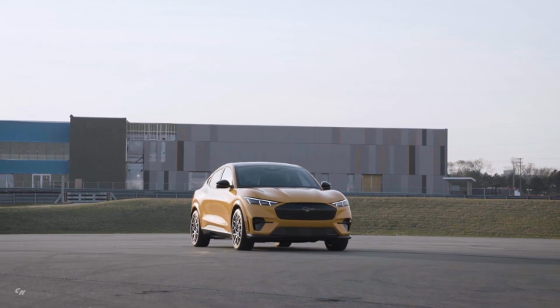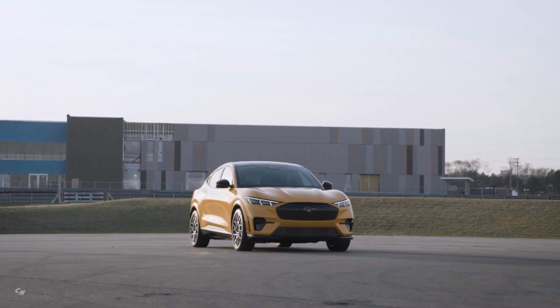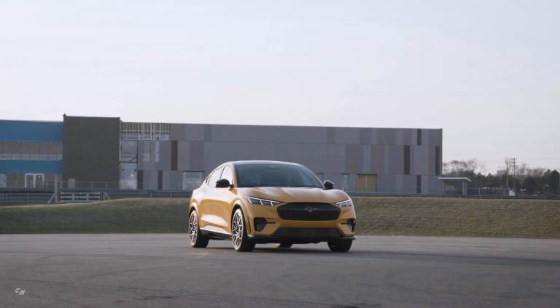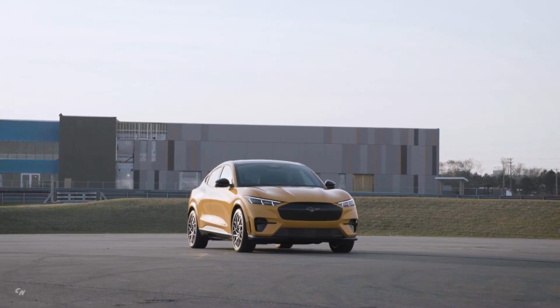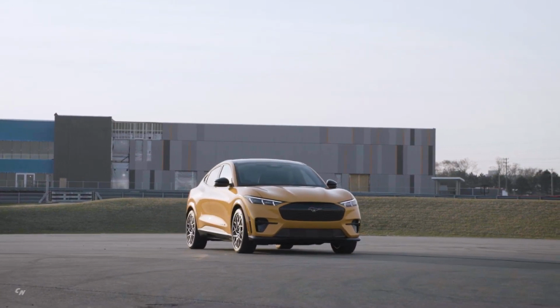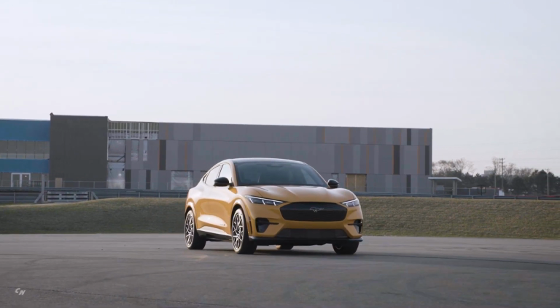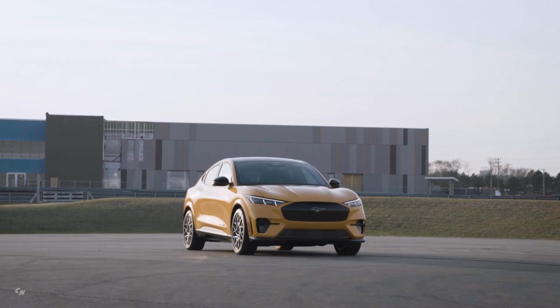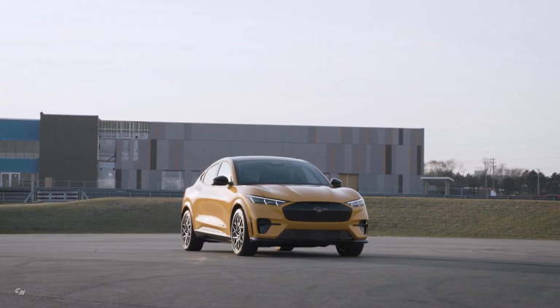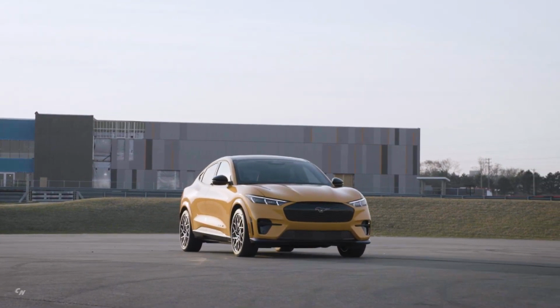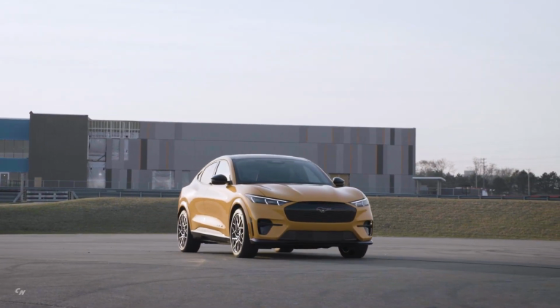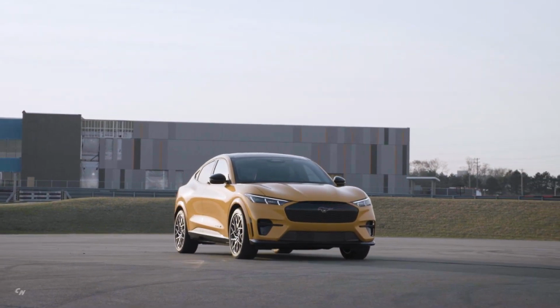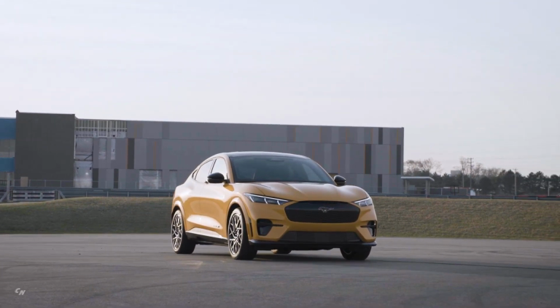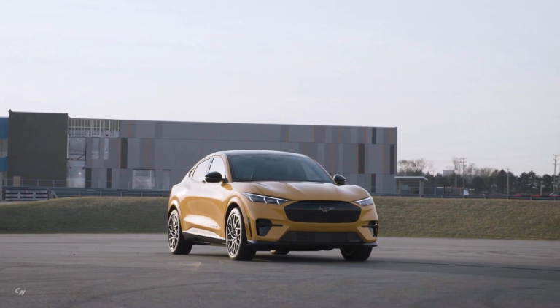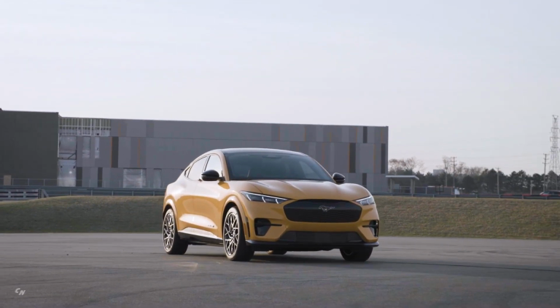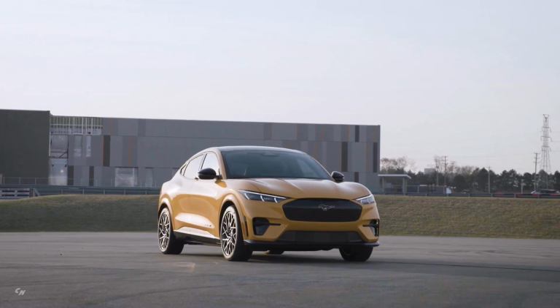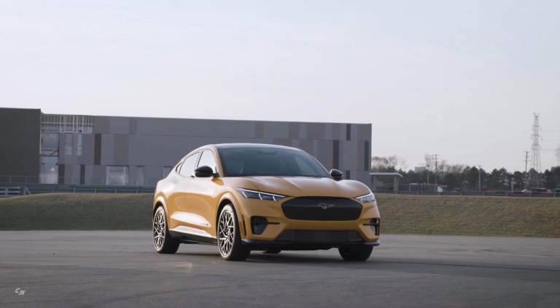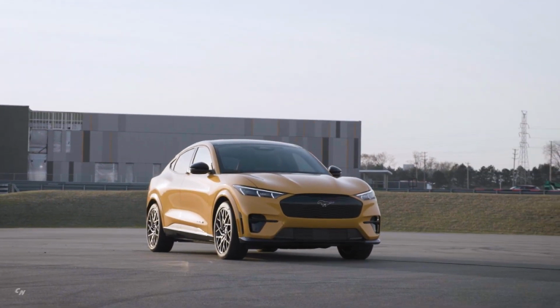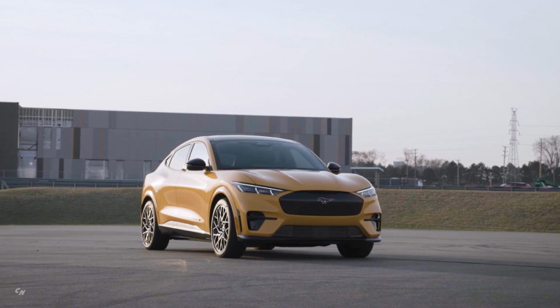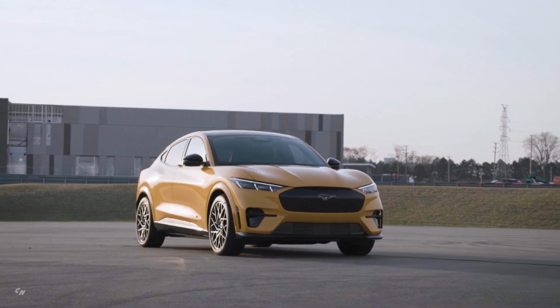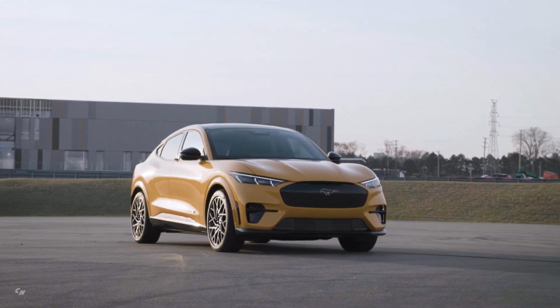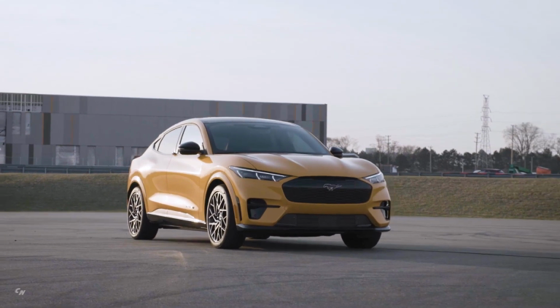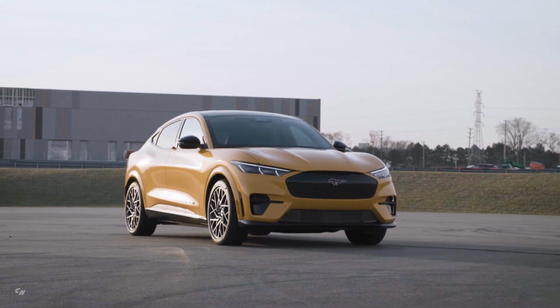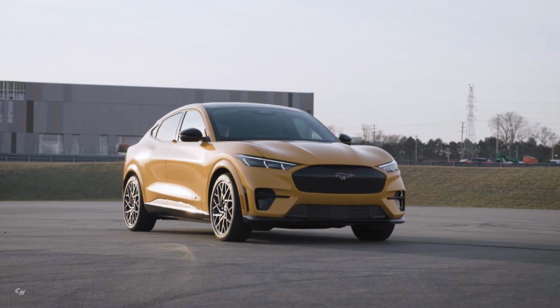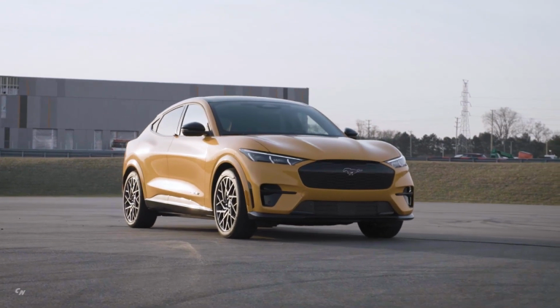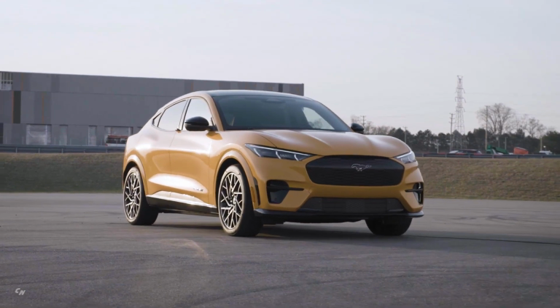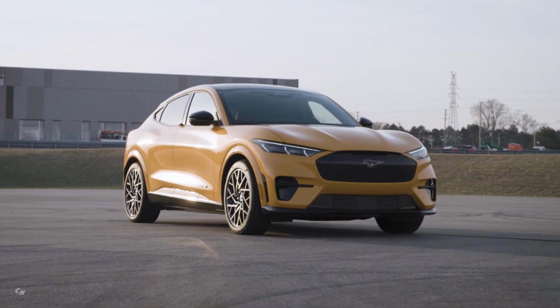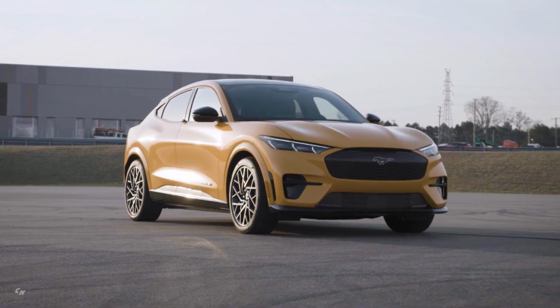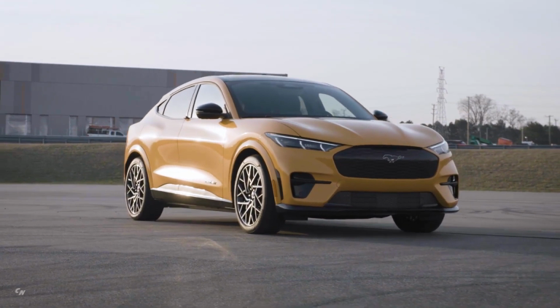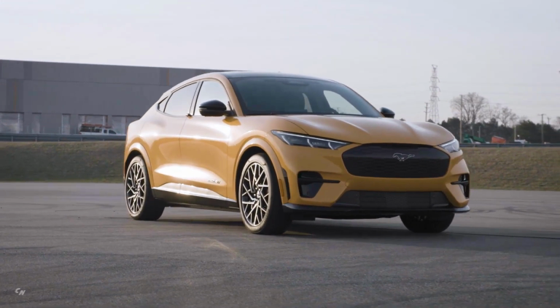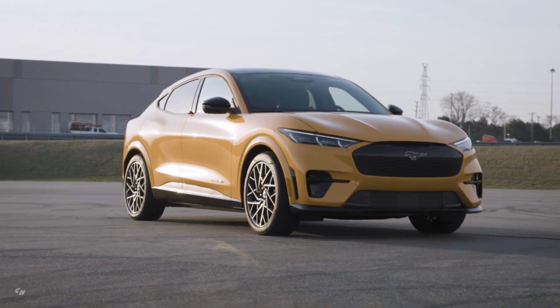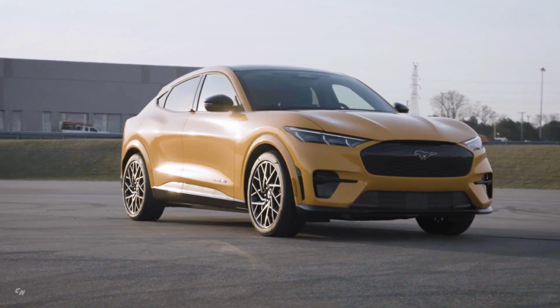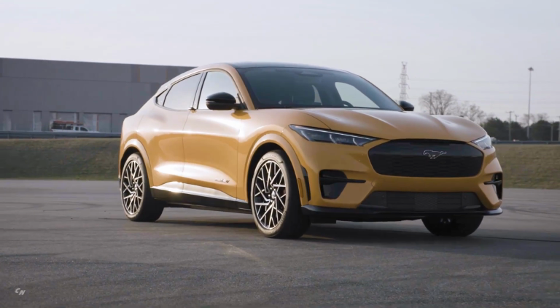If you are looking for white hot thrills, the Mustang Mach-E GT Performance Edition is waiting for you.